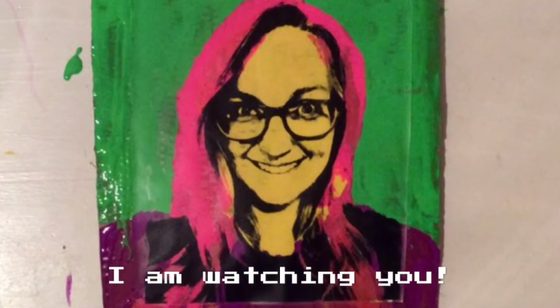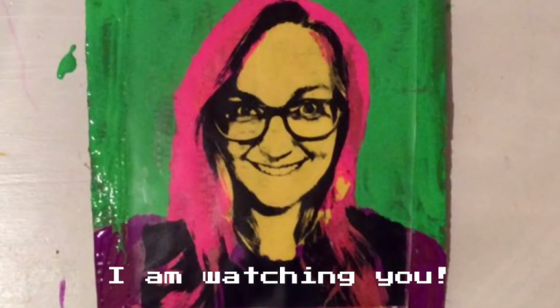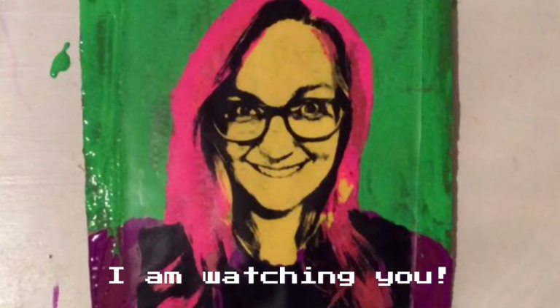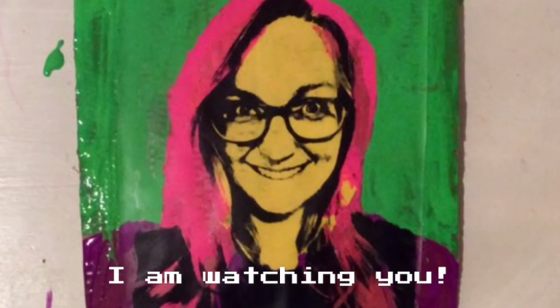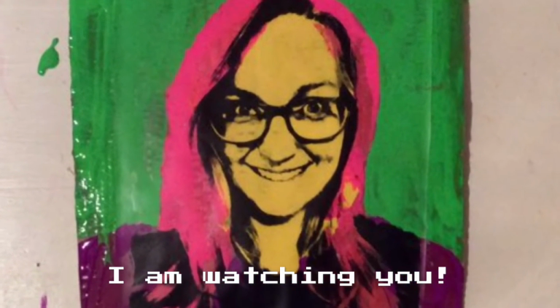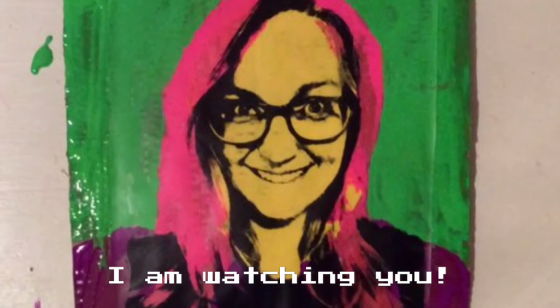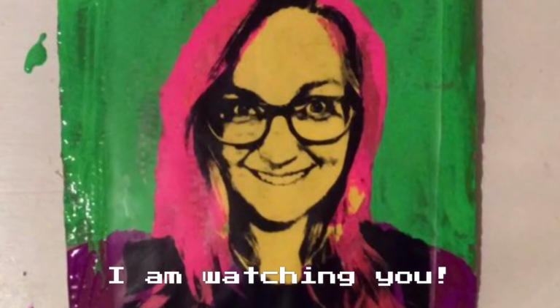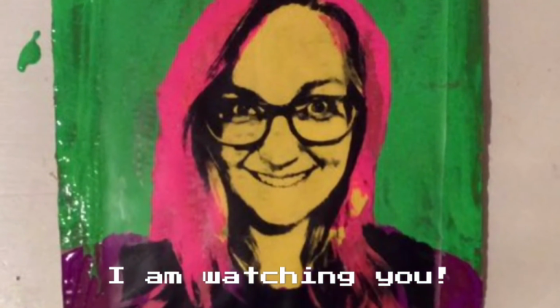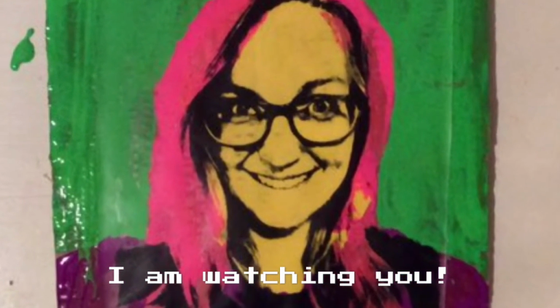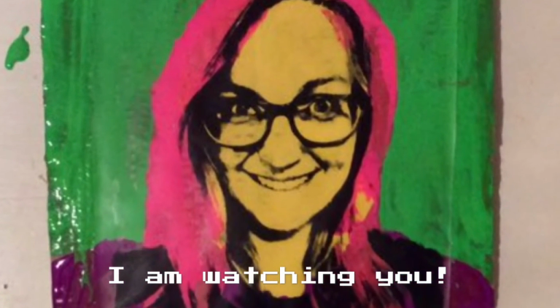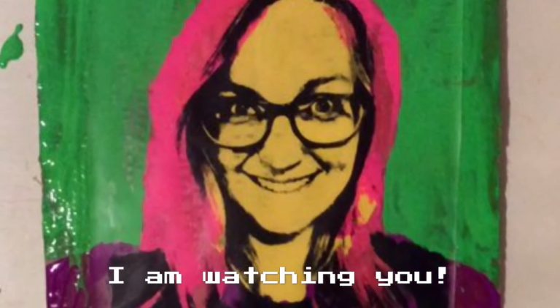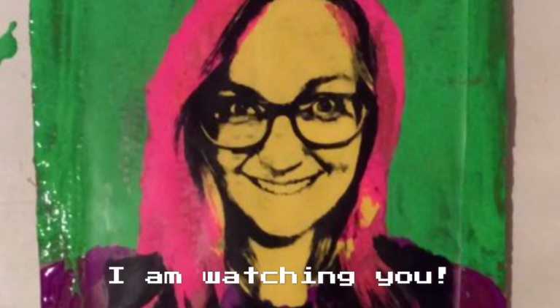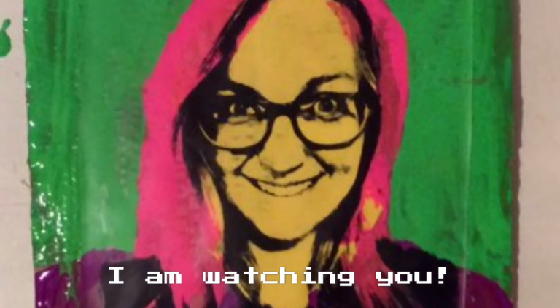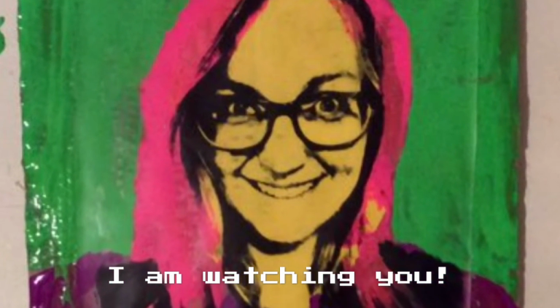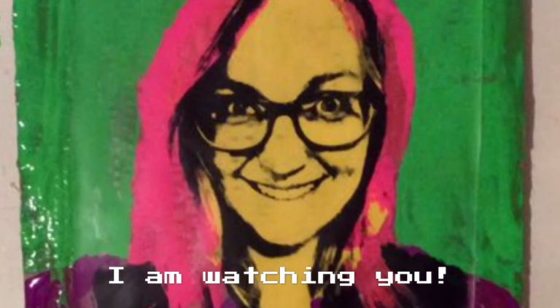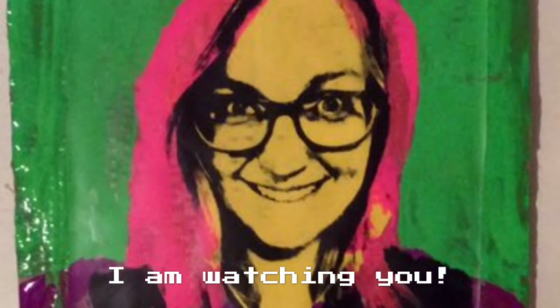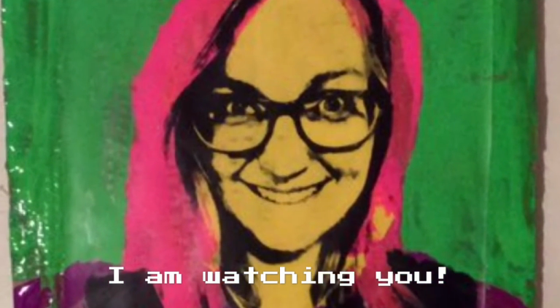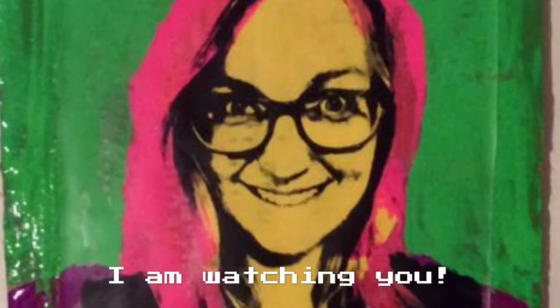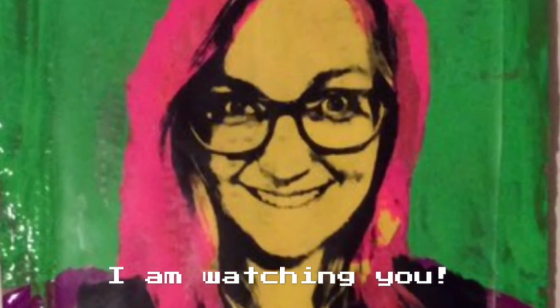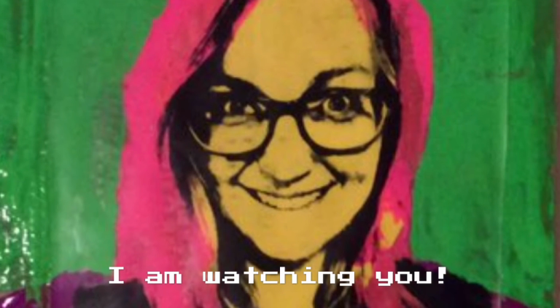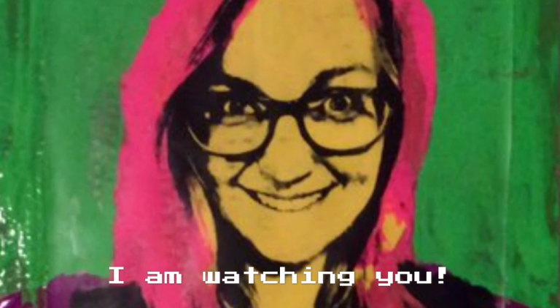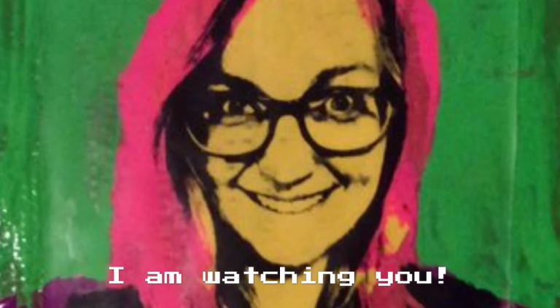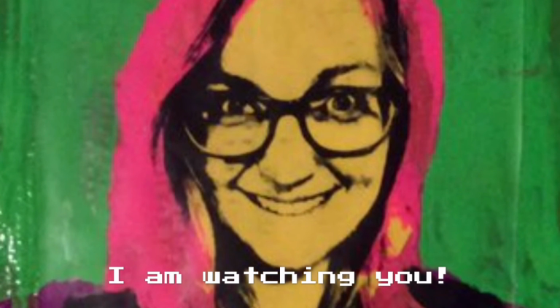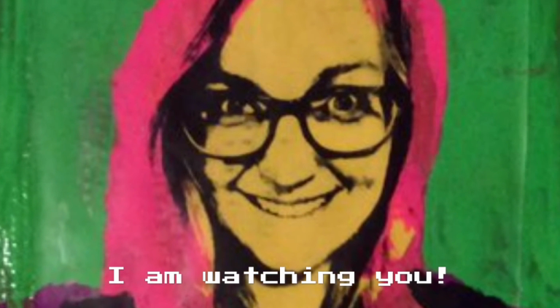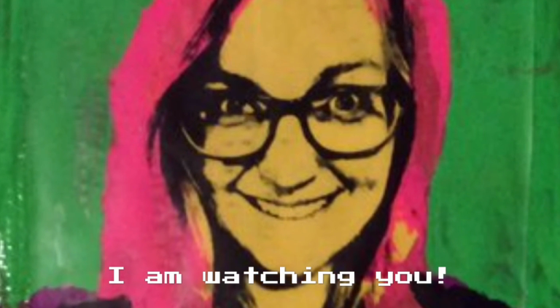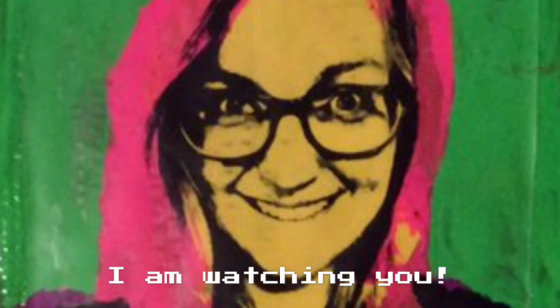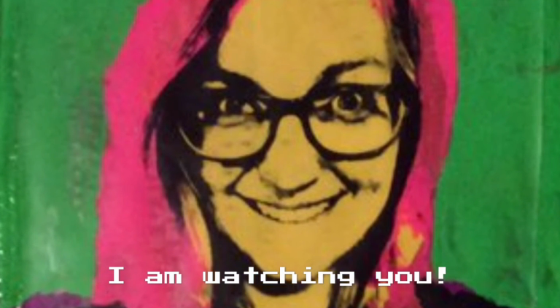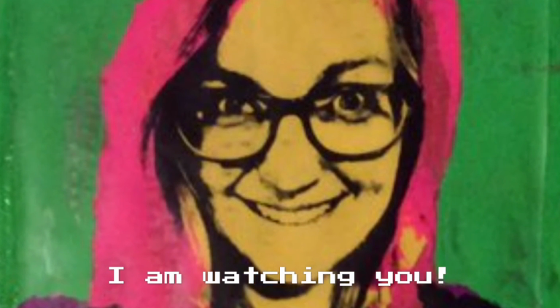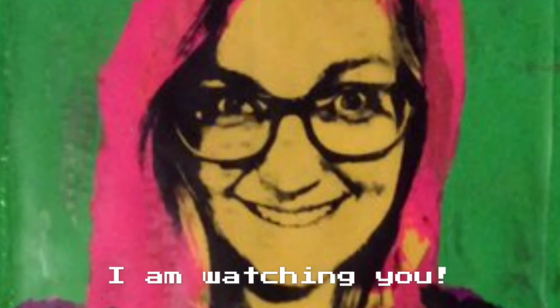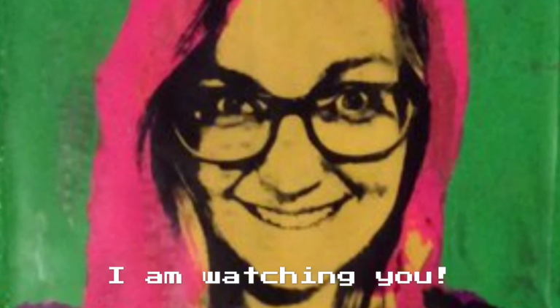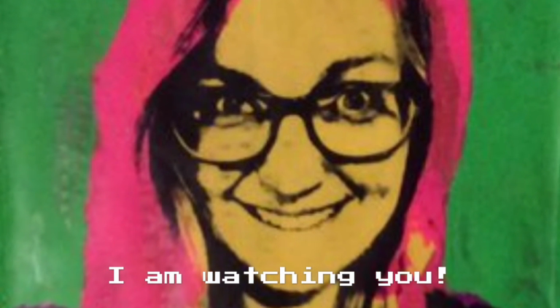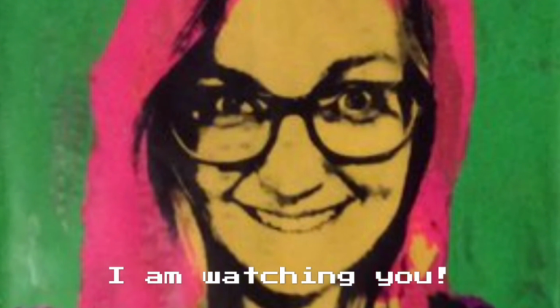And remember, I'm watching you. Enjoy, guys! Bye!